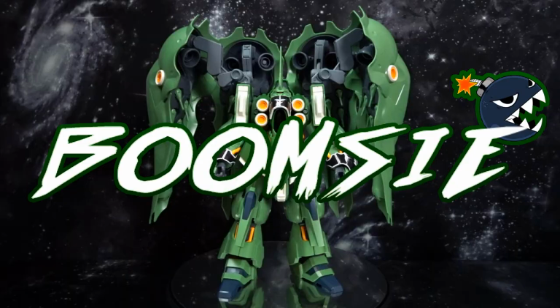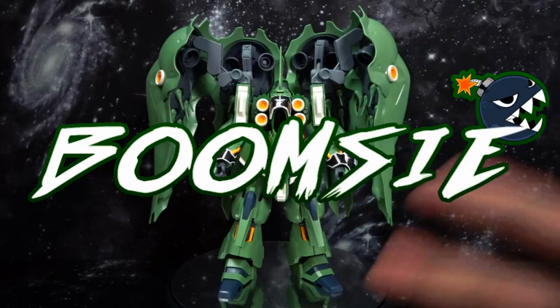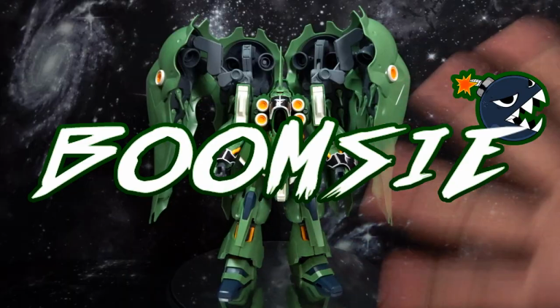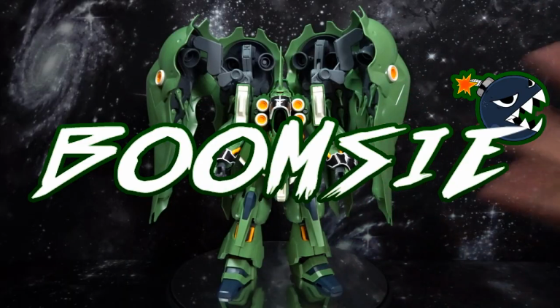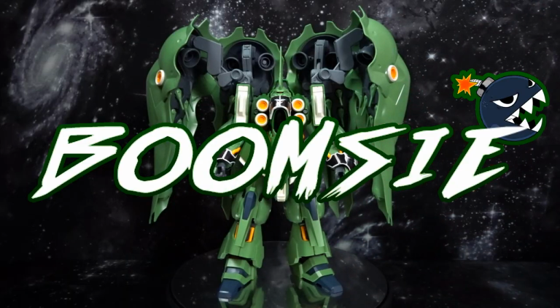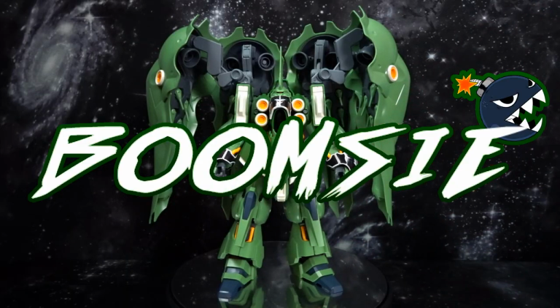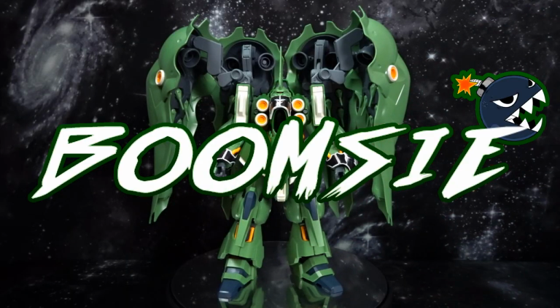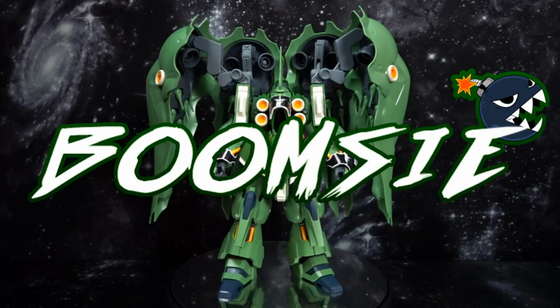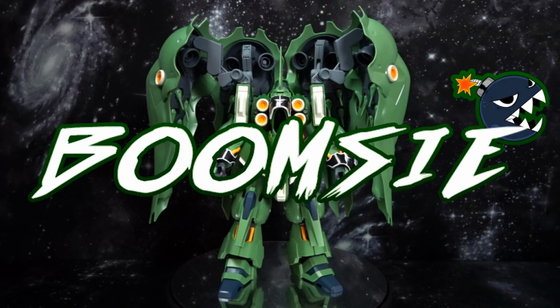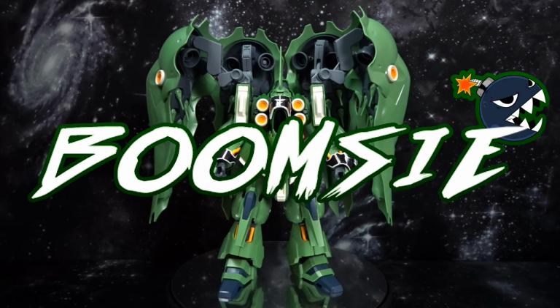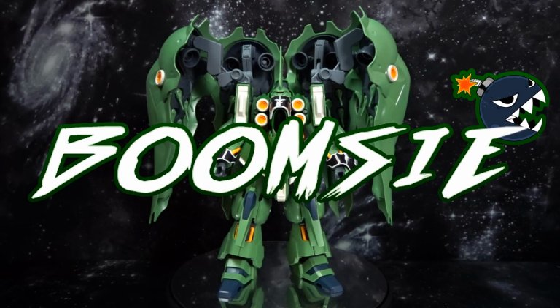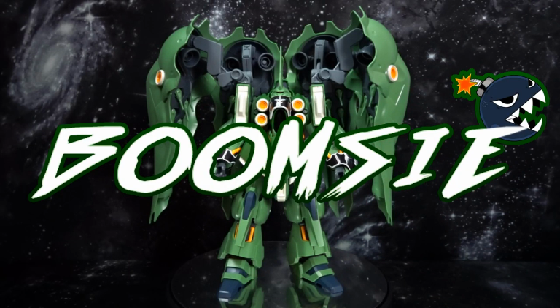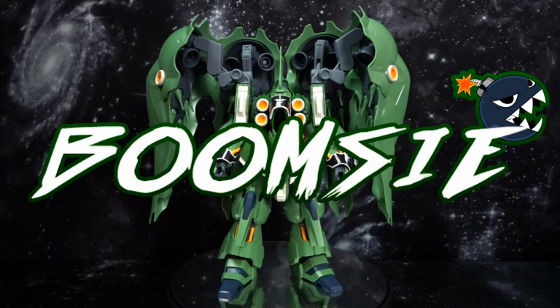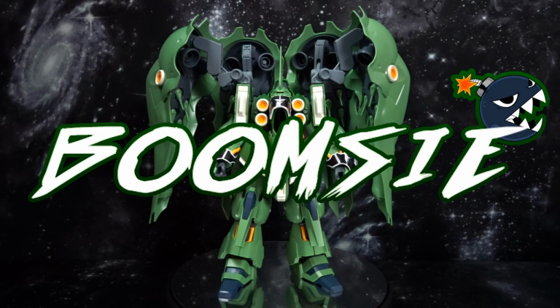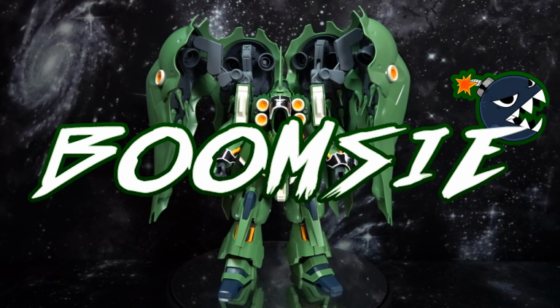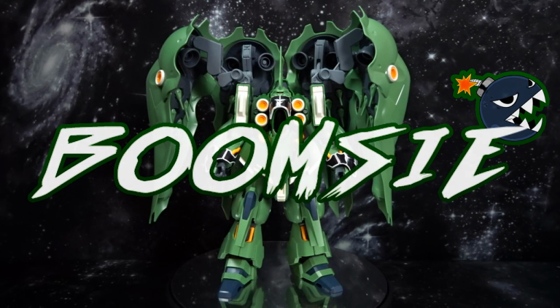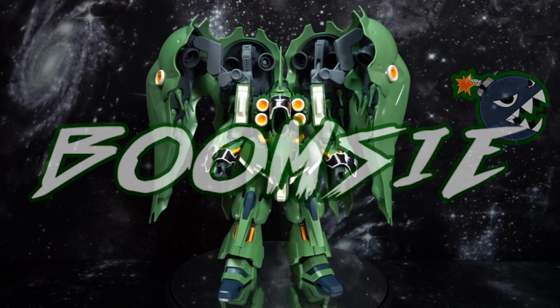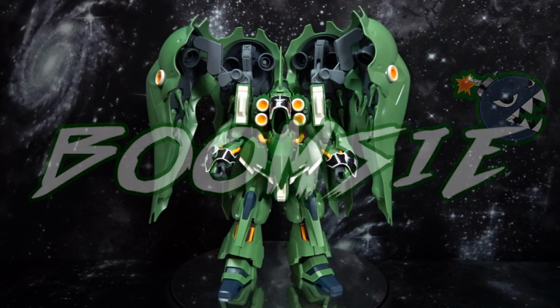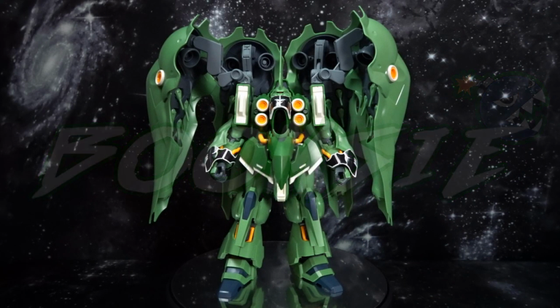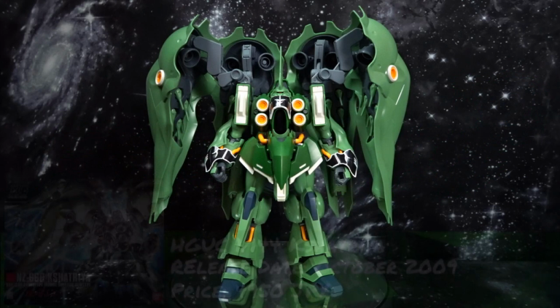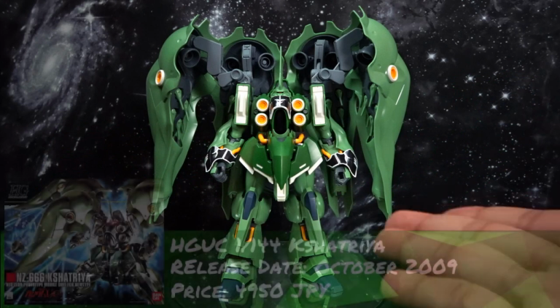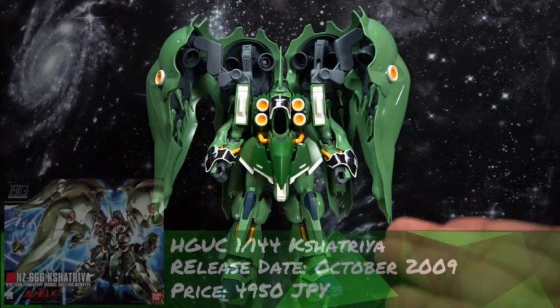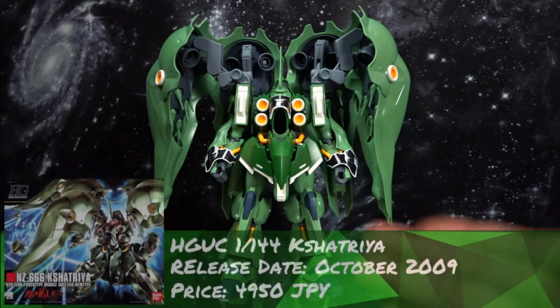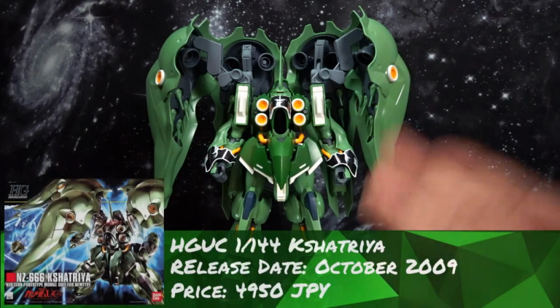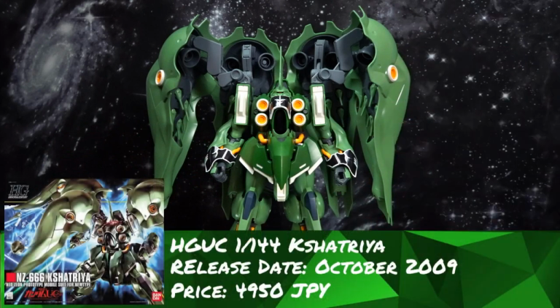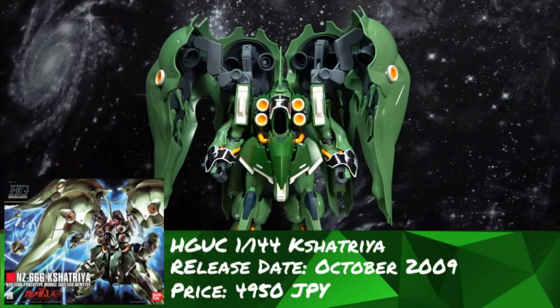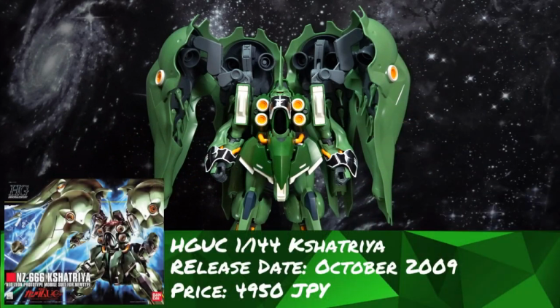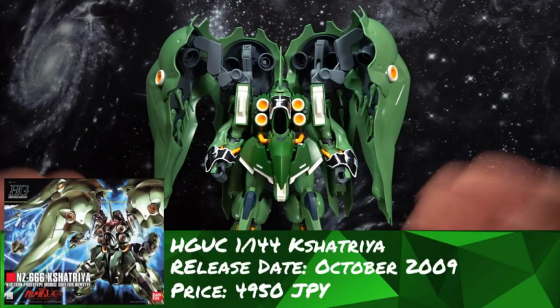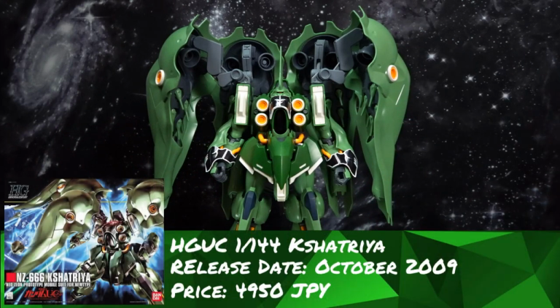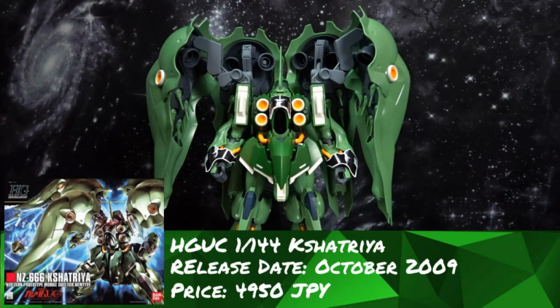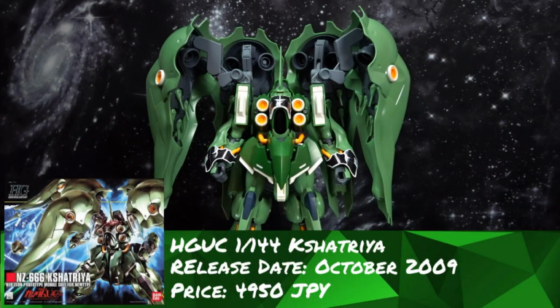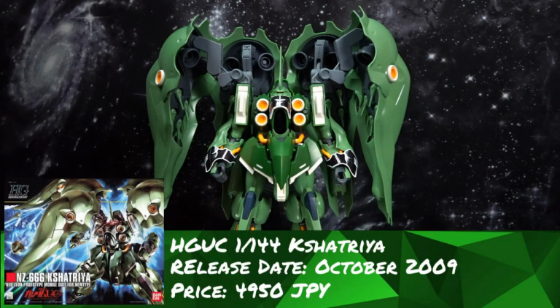Hey everyone, BoomZ here with the Gunpla Network. Today we're going to review the high-grade Universal Century Kshatriya.